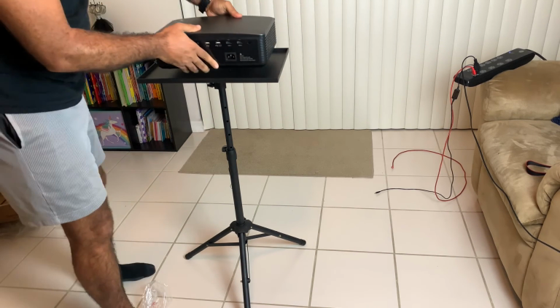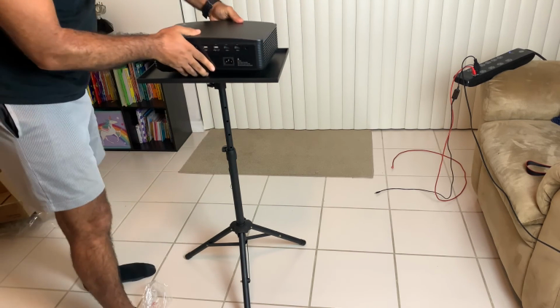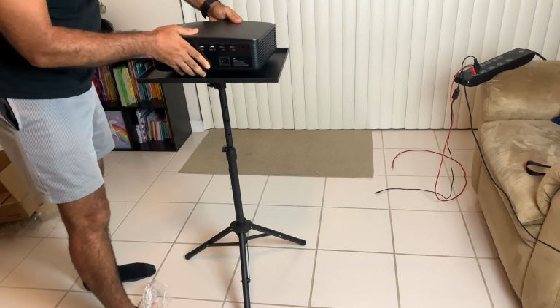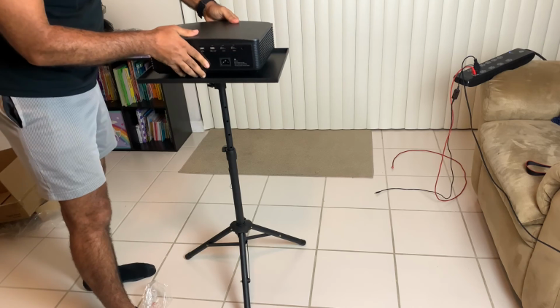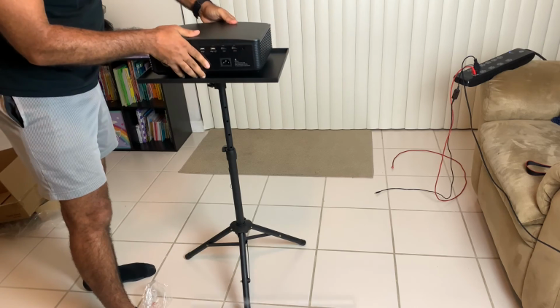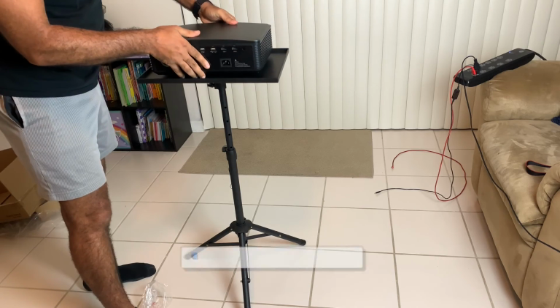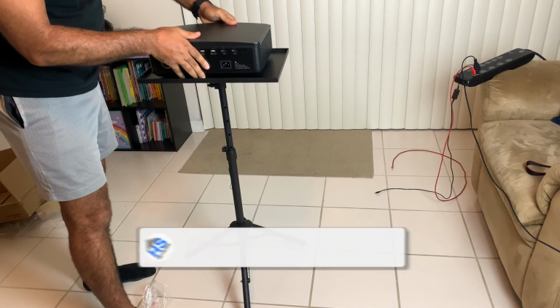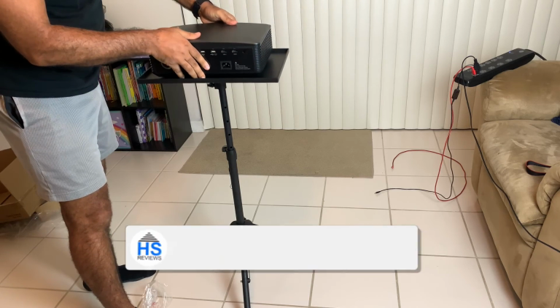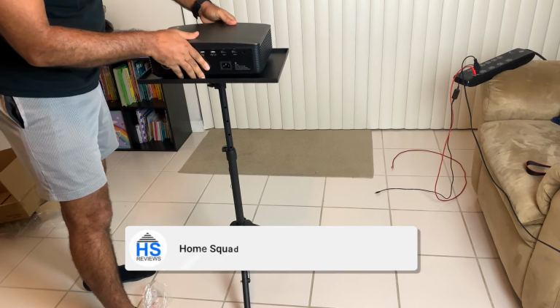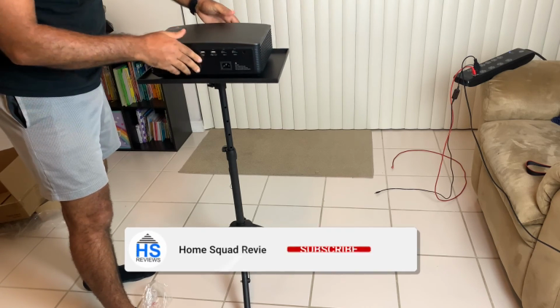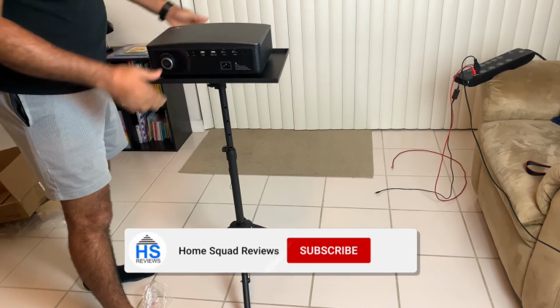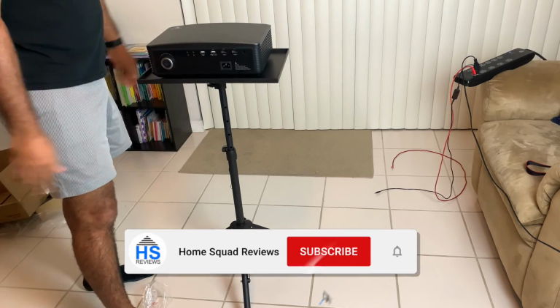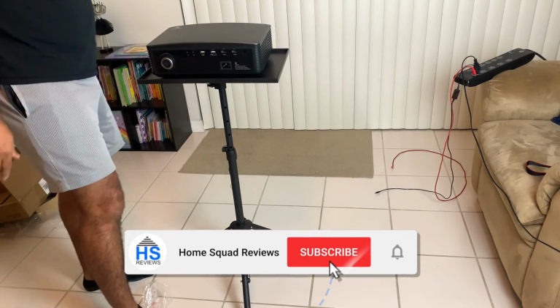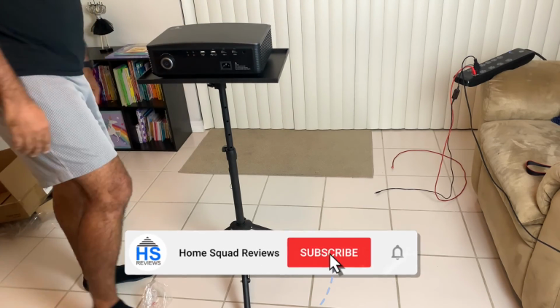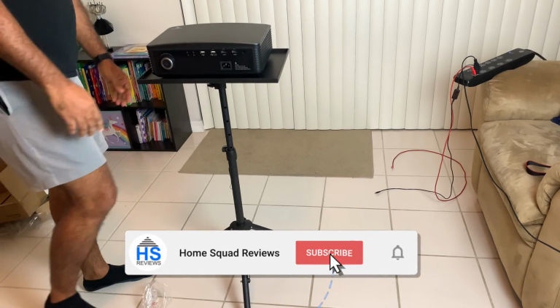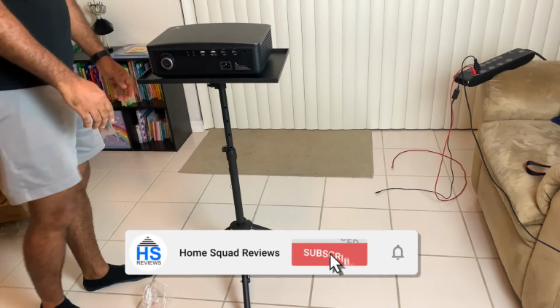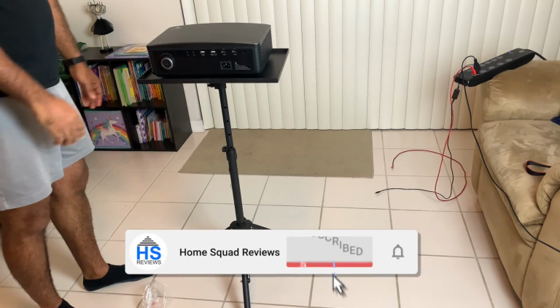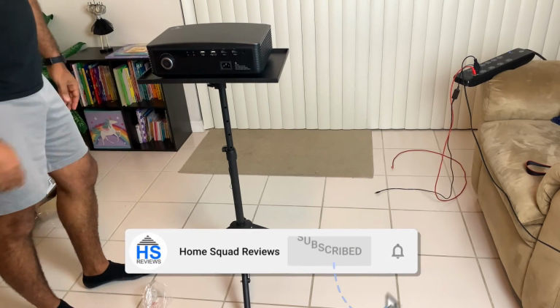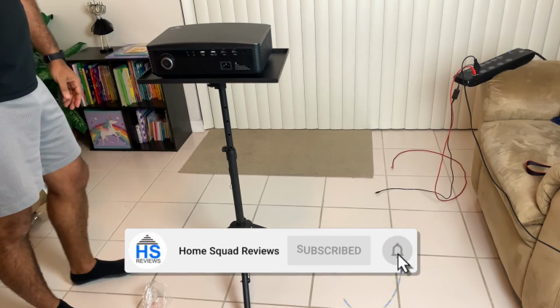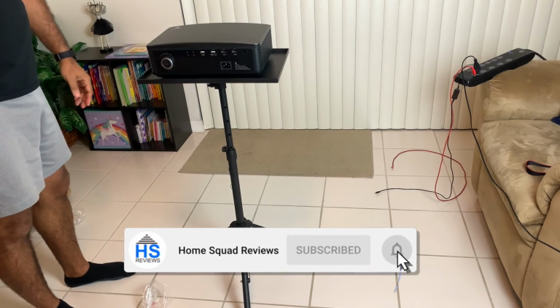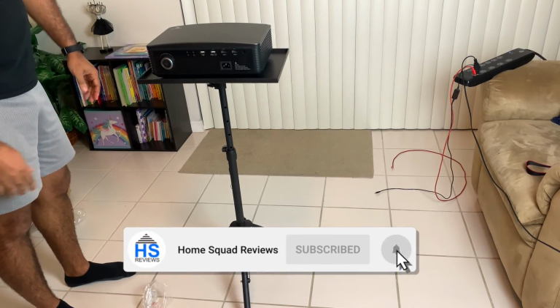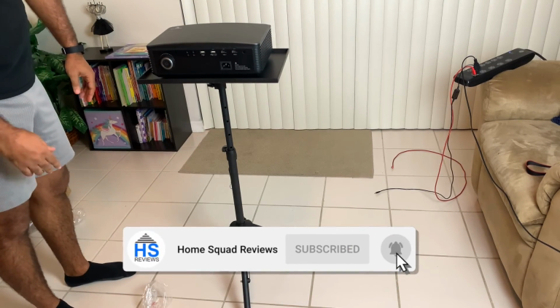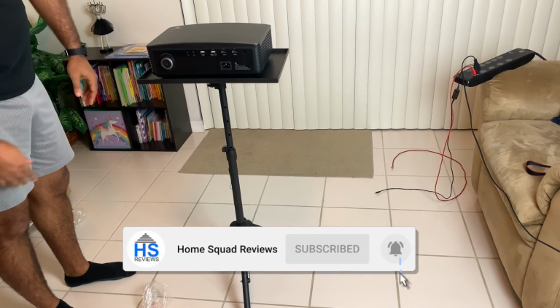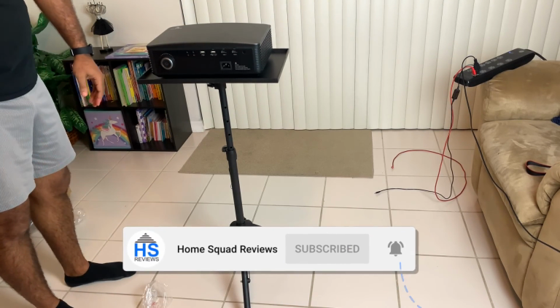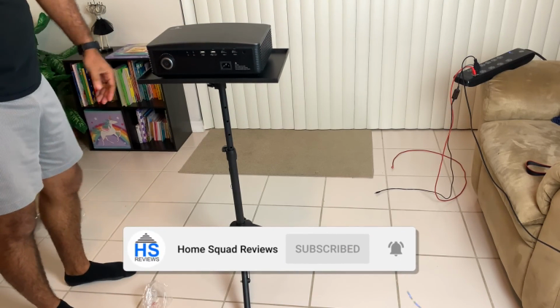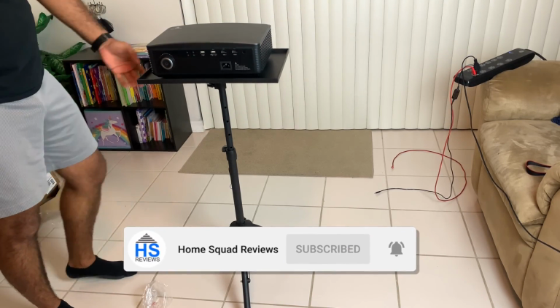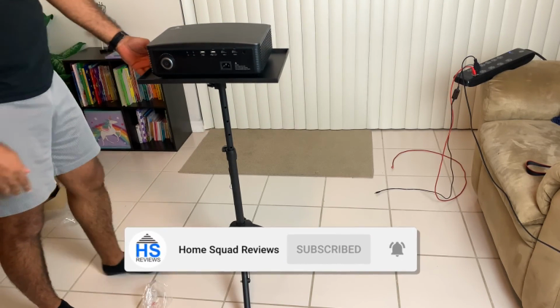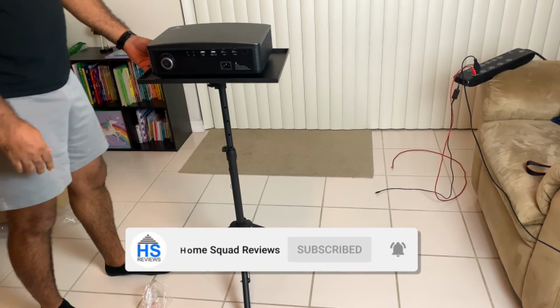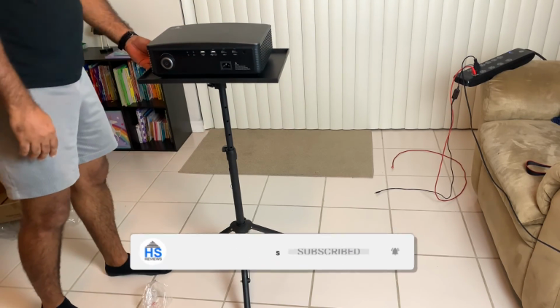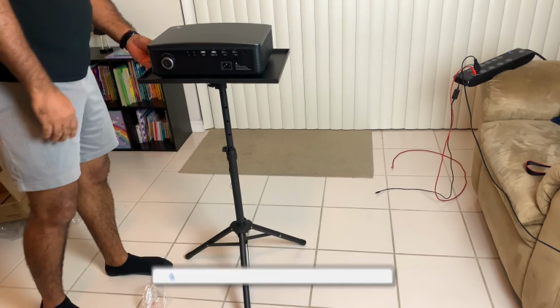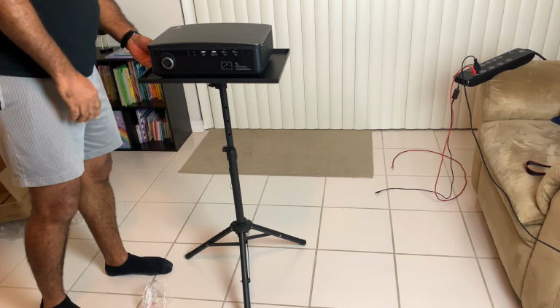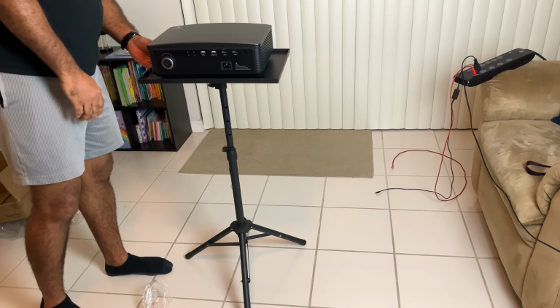Thanks for watching — like, share, and subscribe. I'll see you in the next video. Peace.